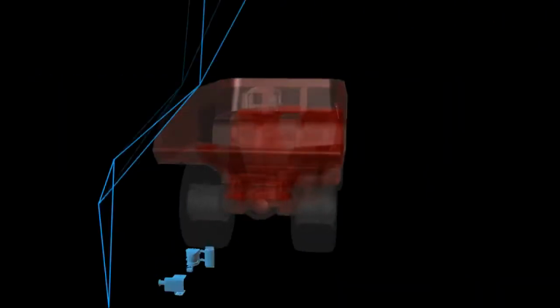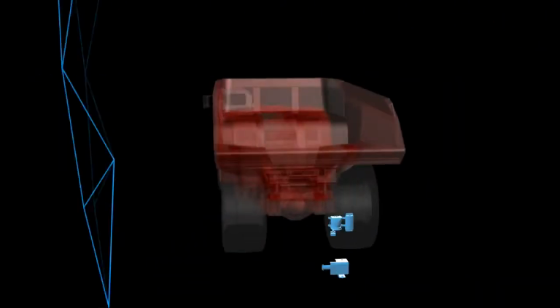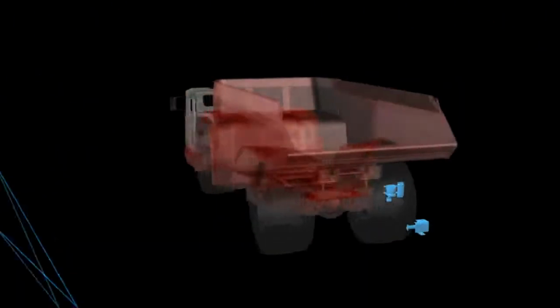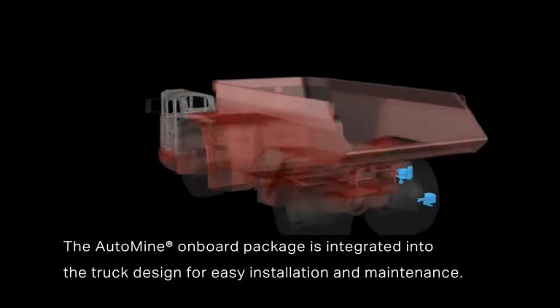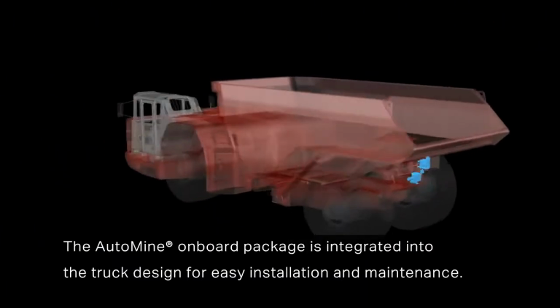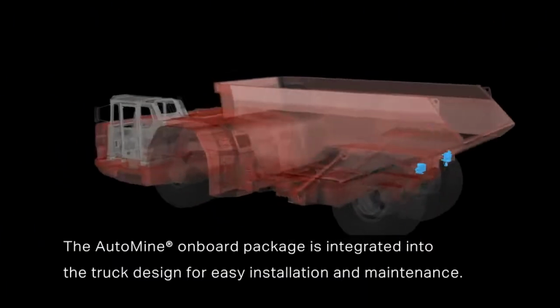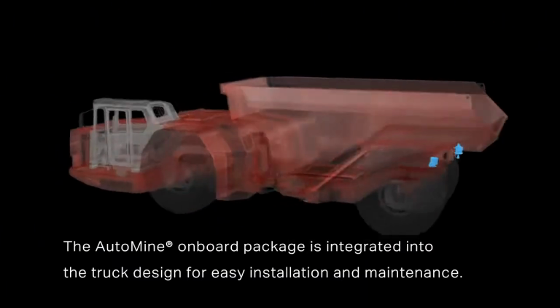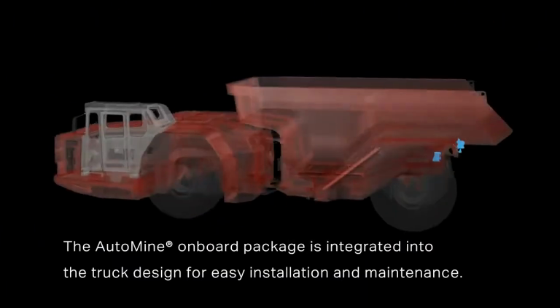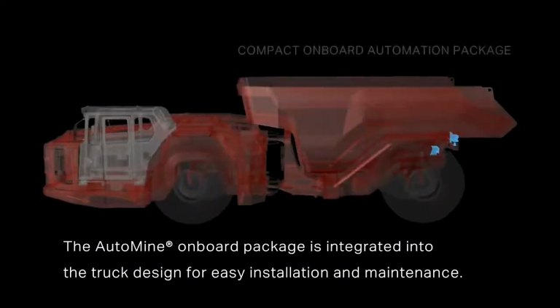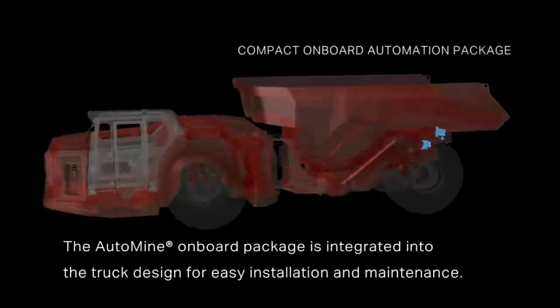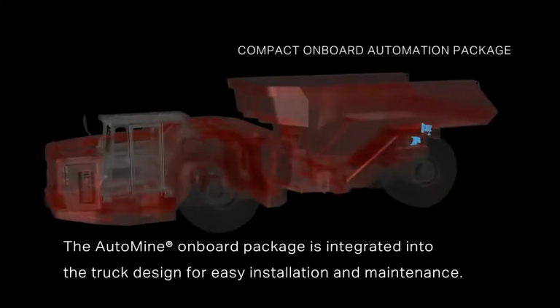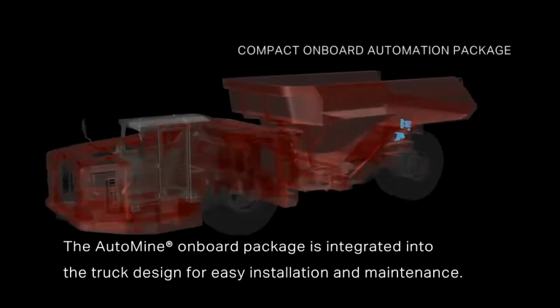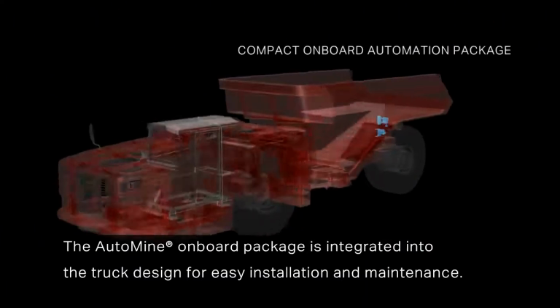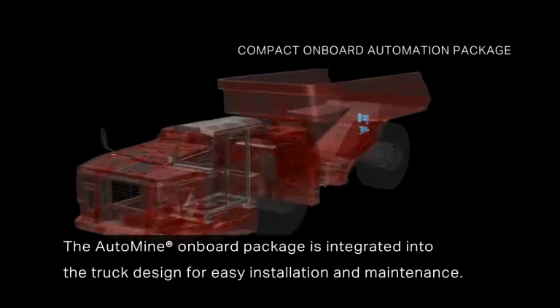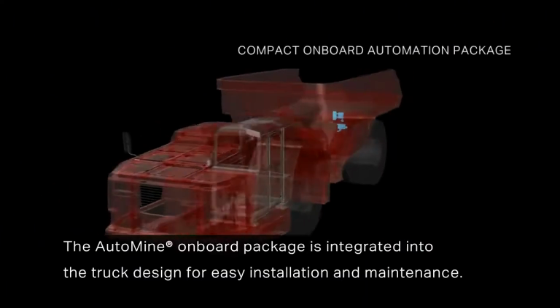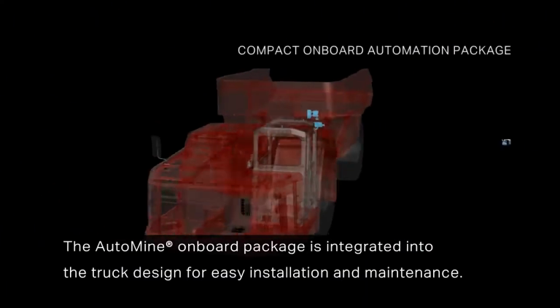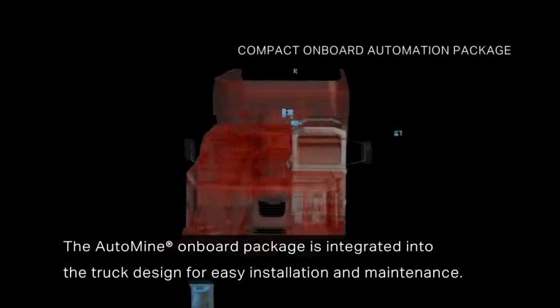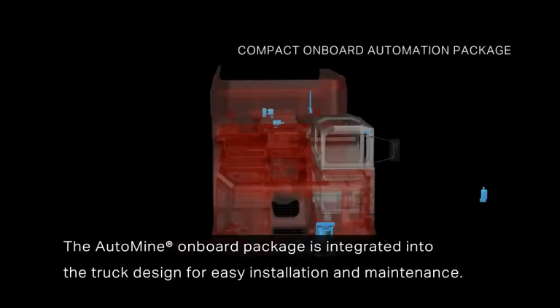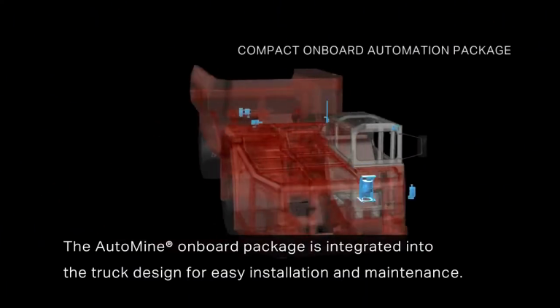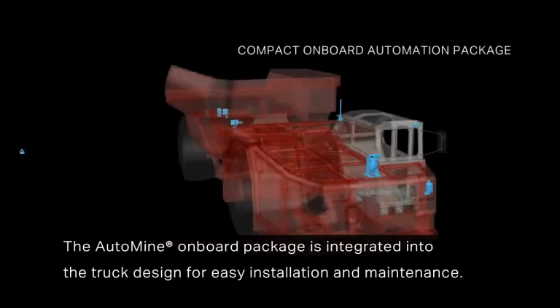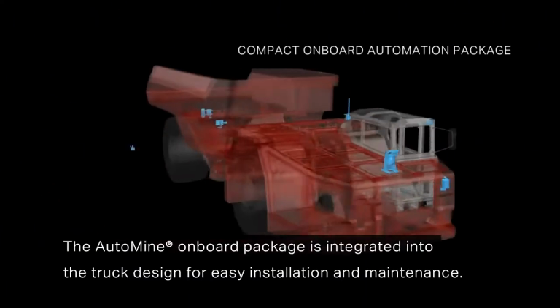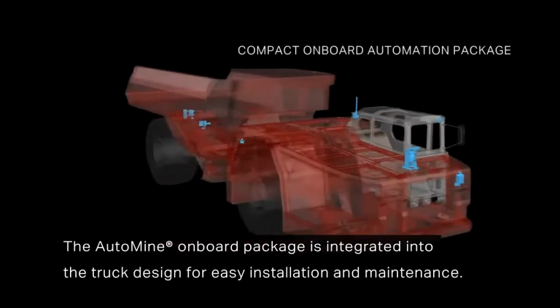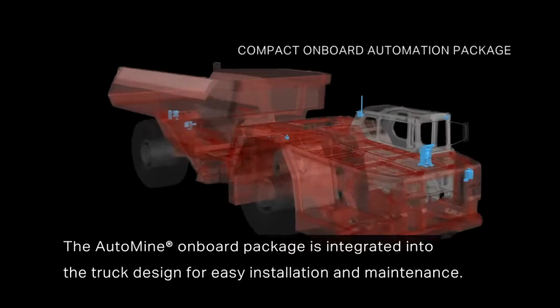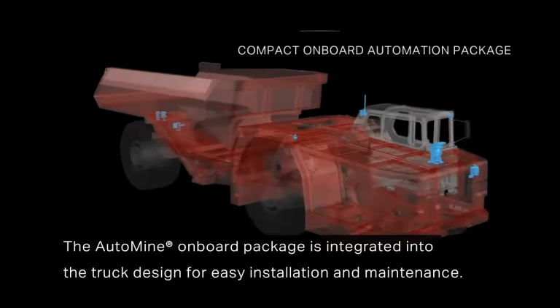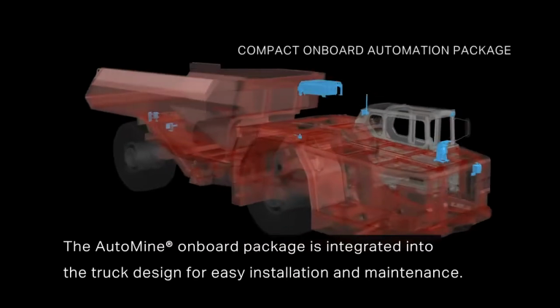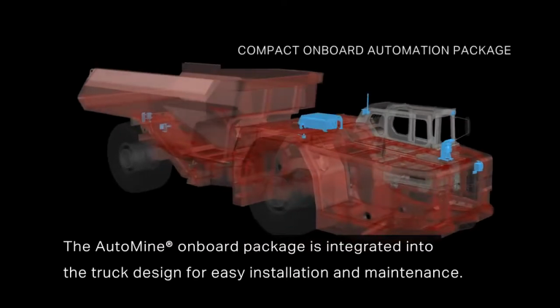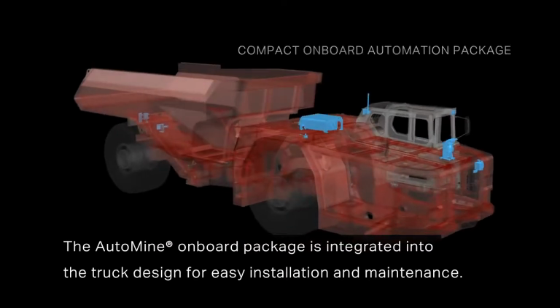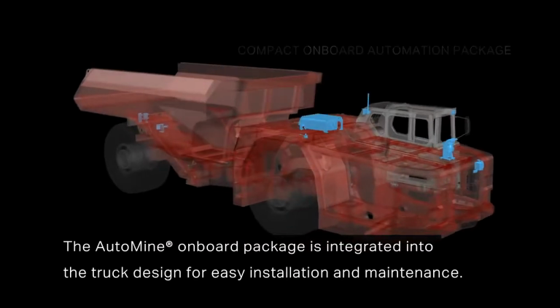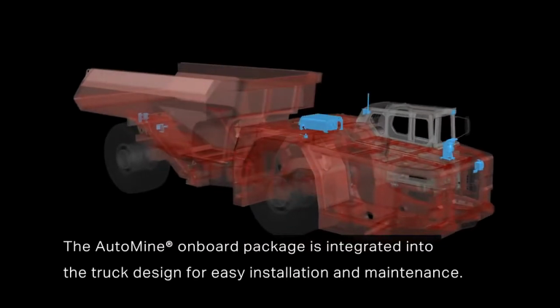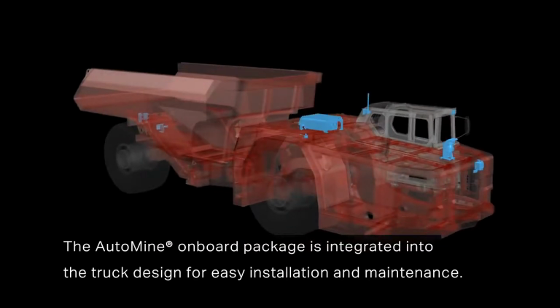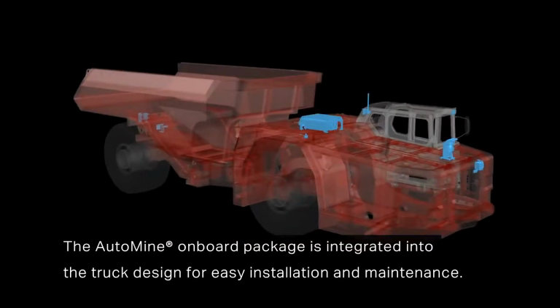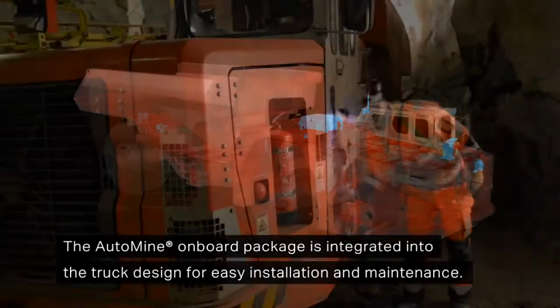The AutoMine onboard package is integrated into the truck design for easy installation and maintenance.